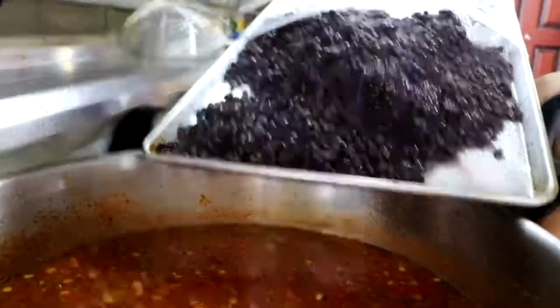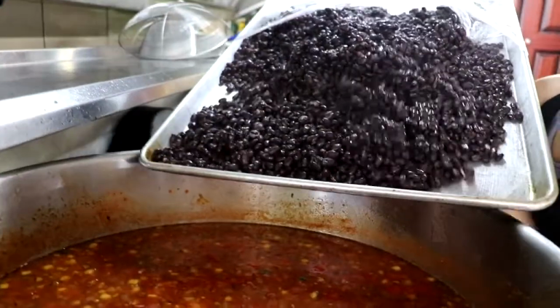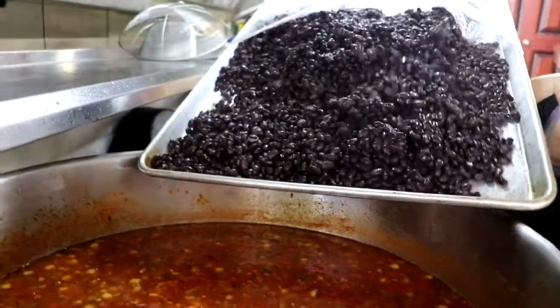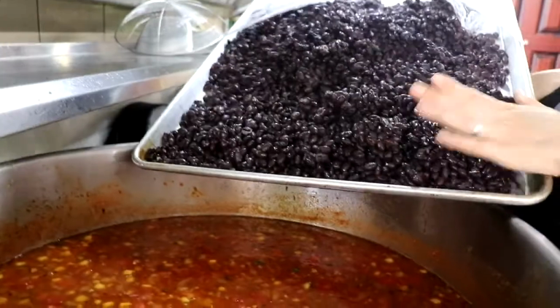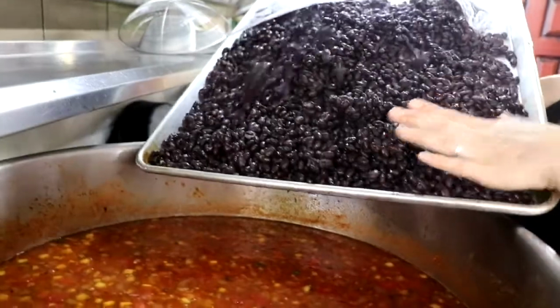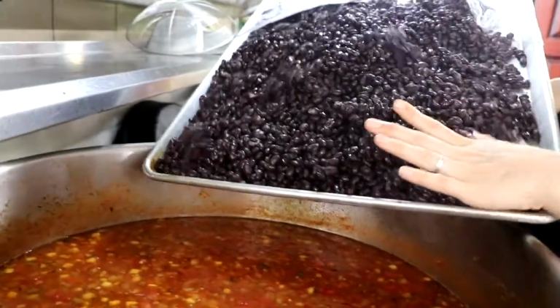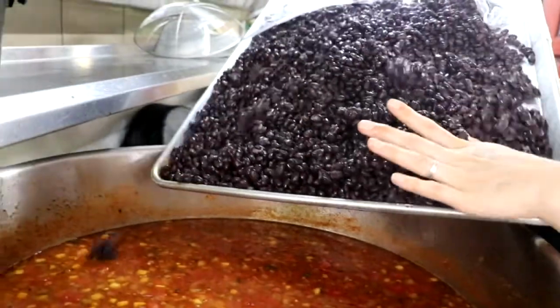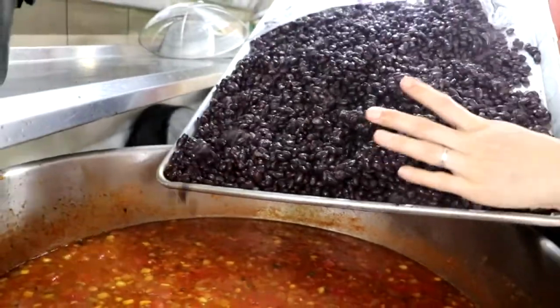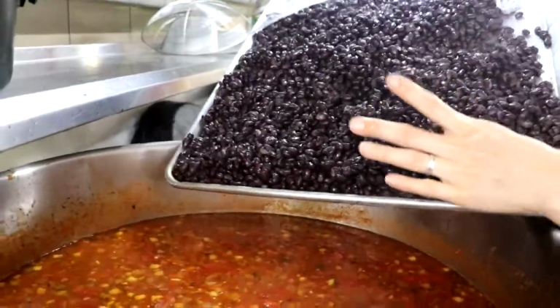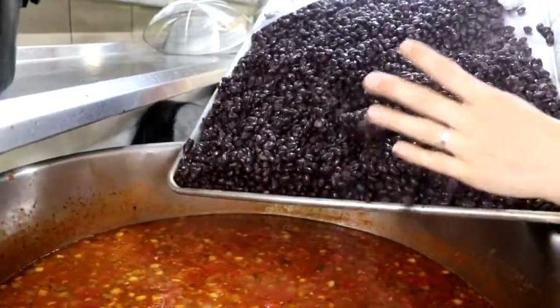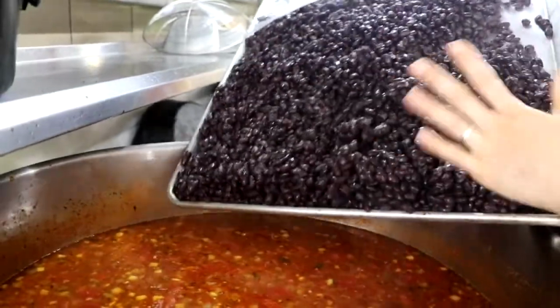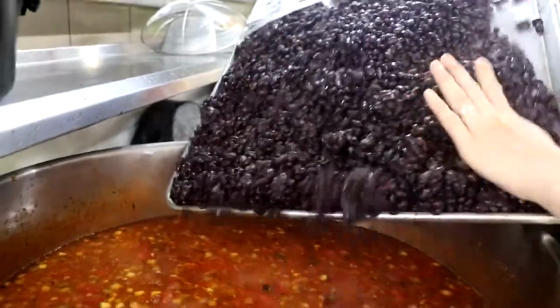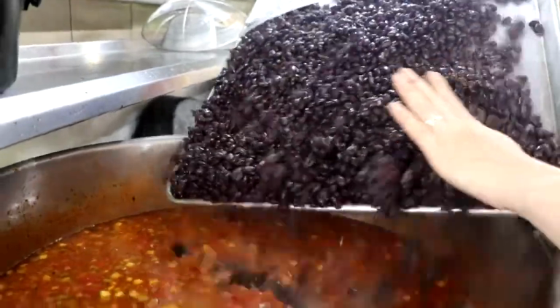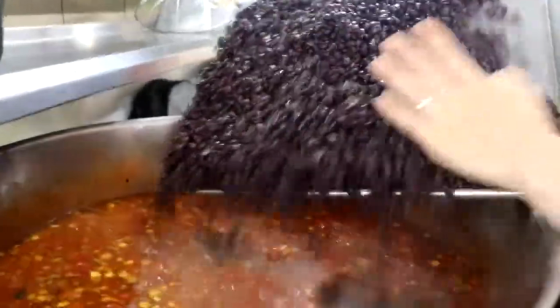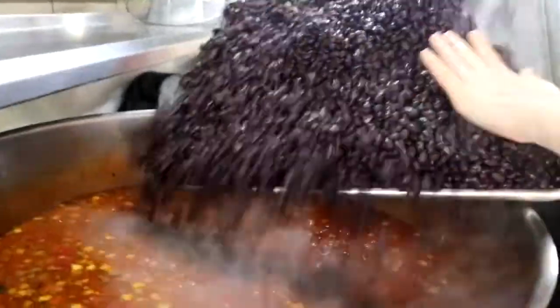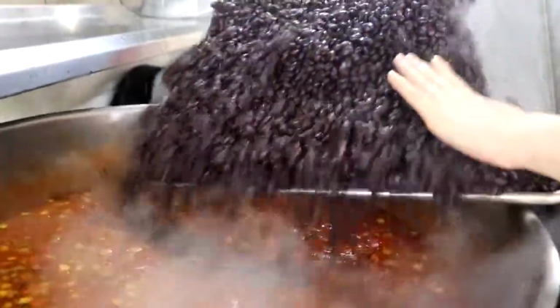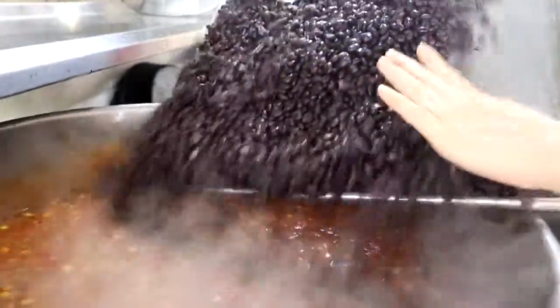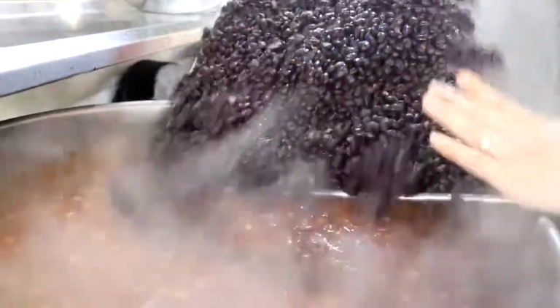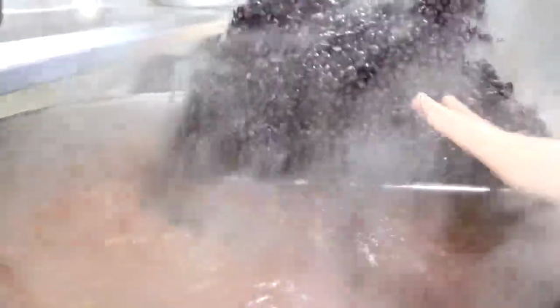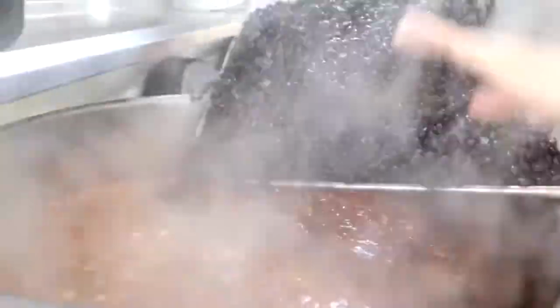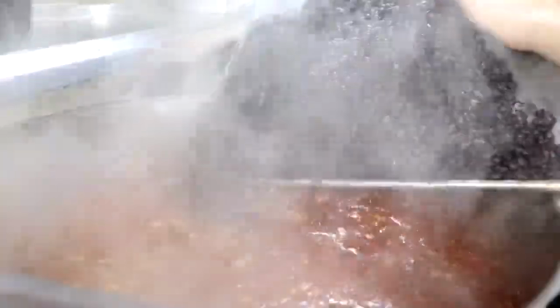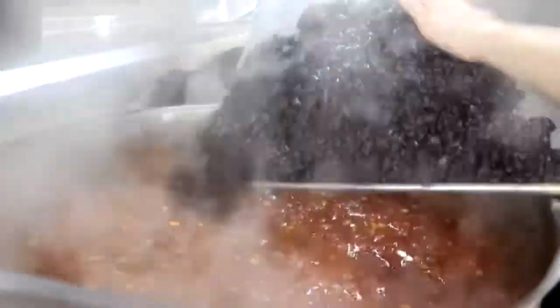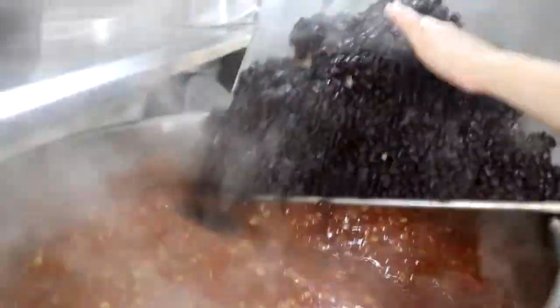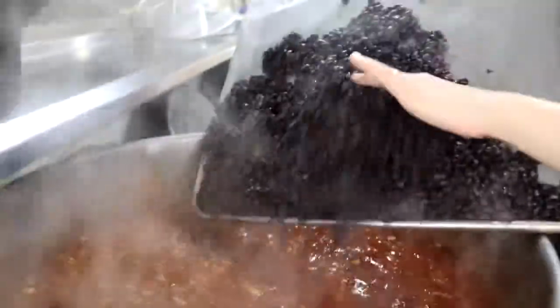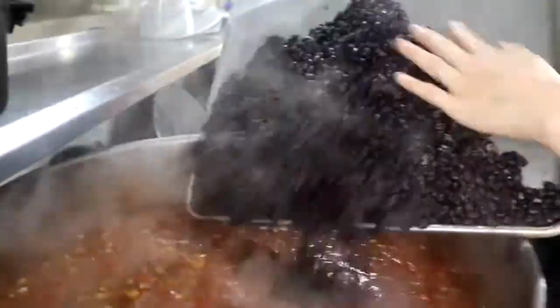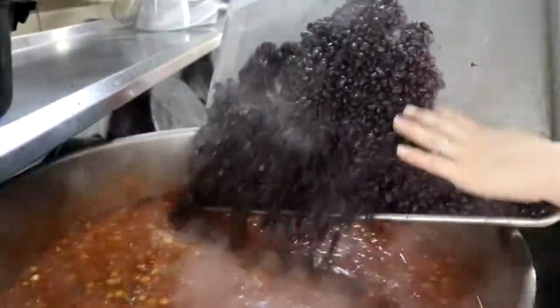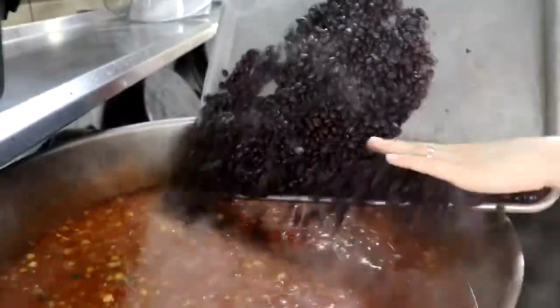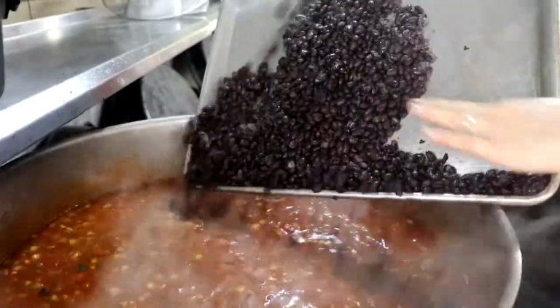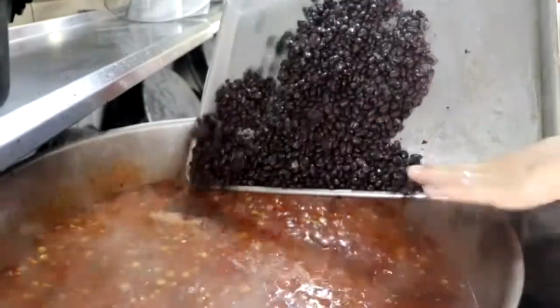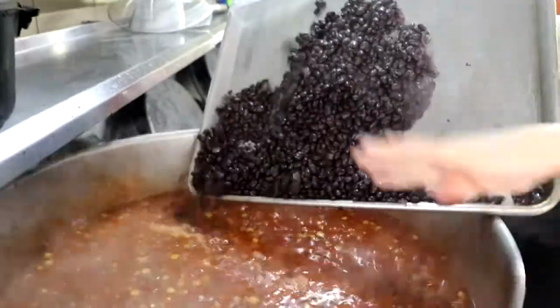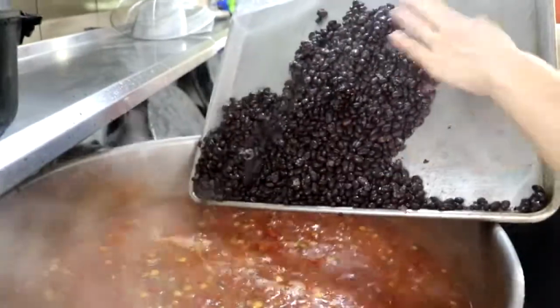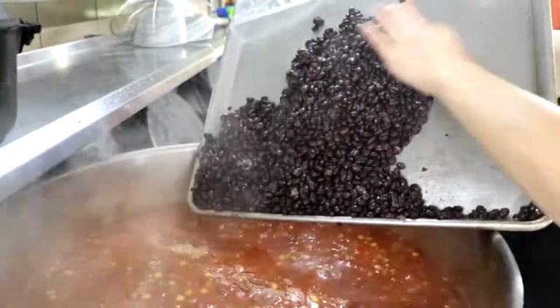After about 45 minutes, the soup should almost be done. Go ahead and add all your beans to your almost finished soup.